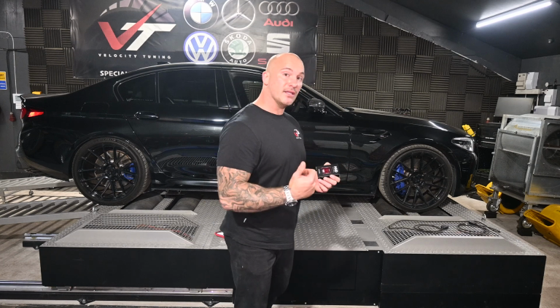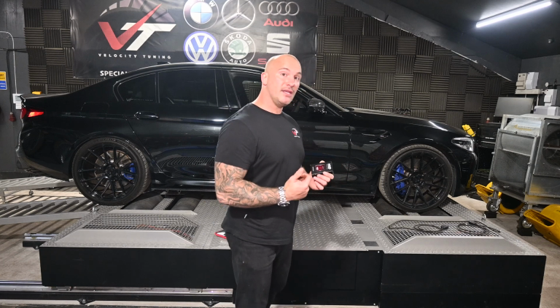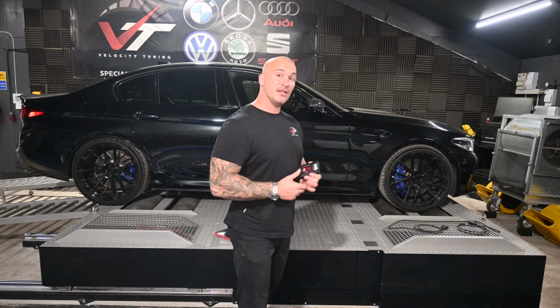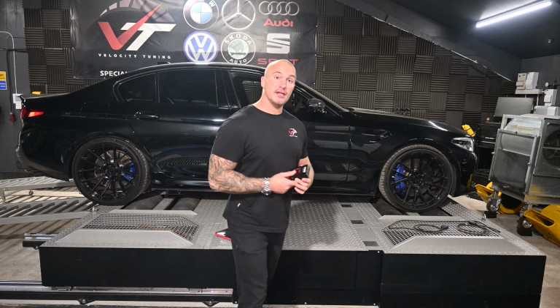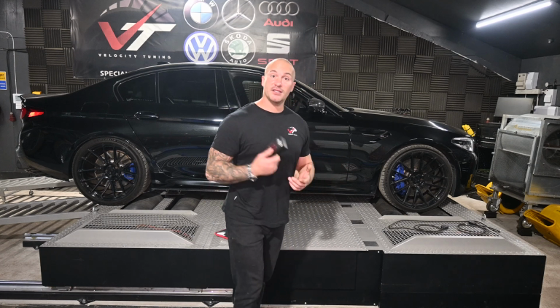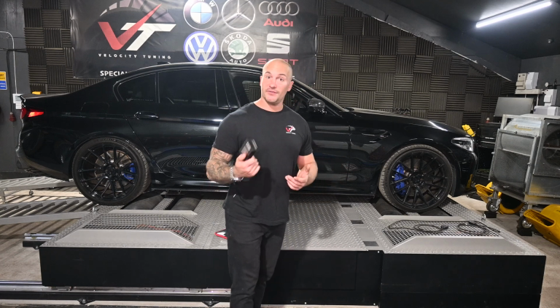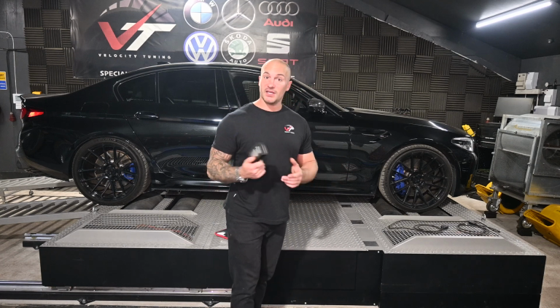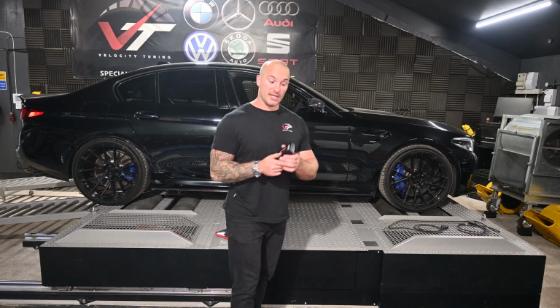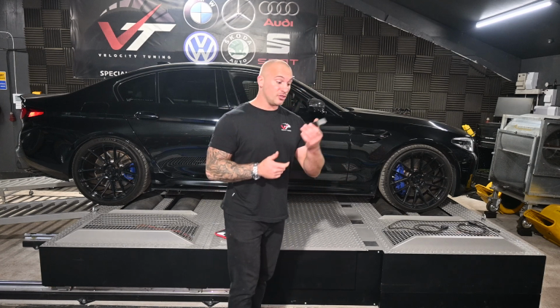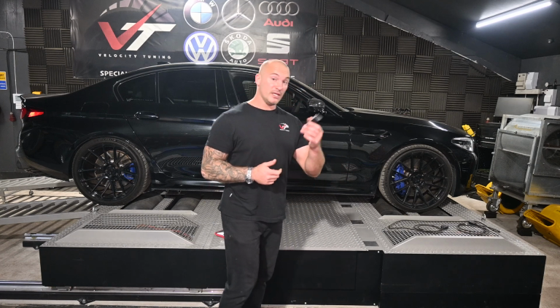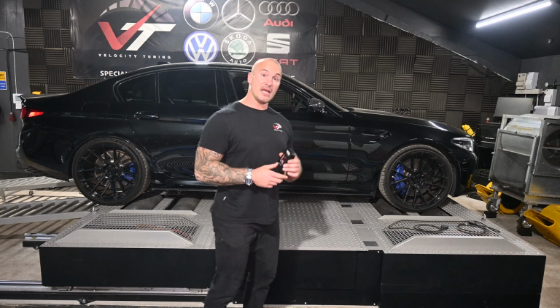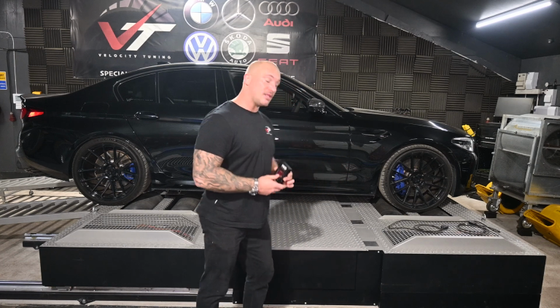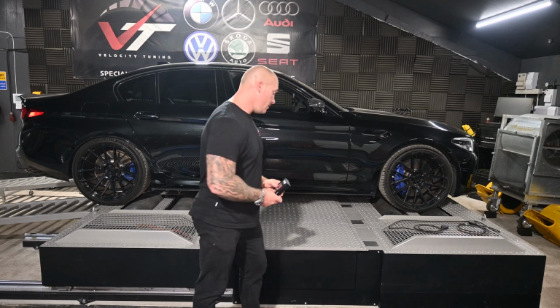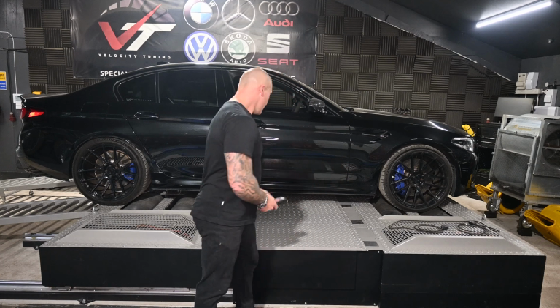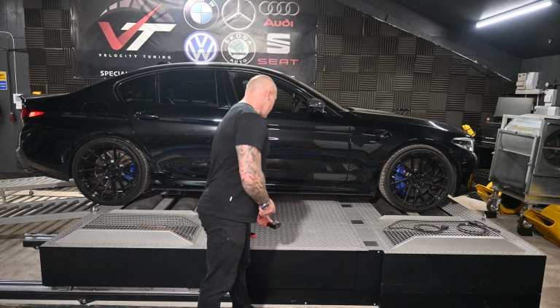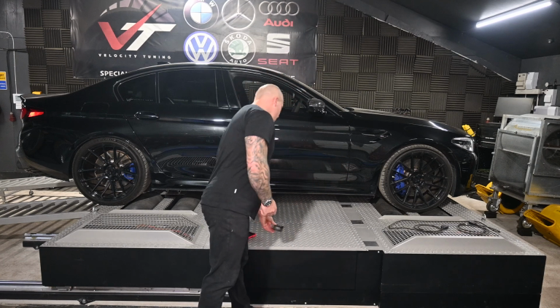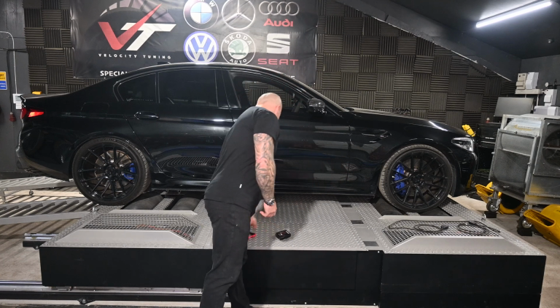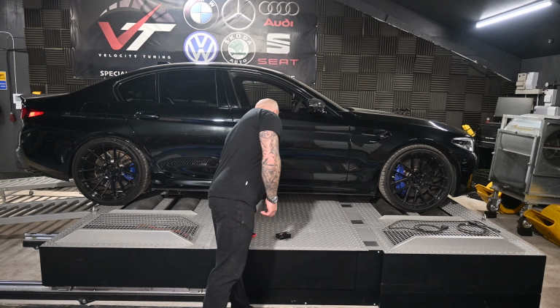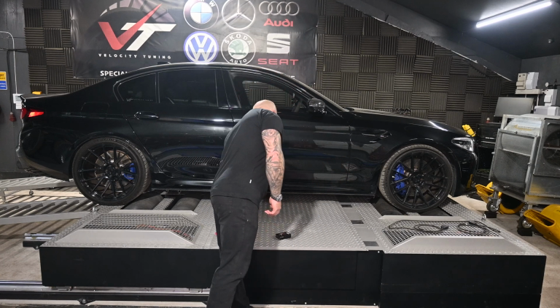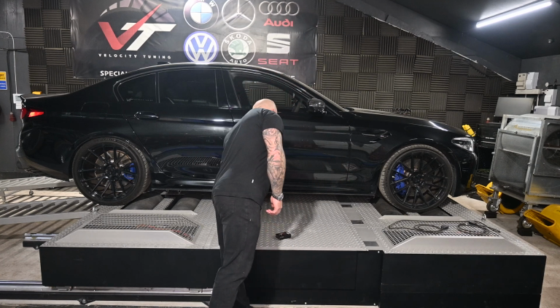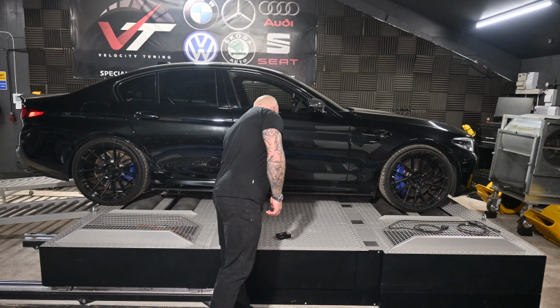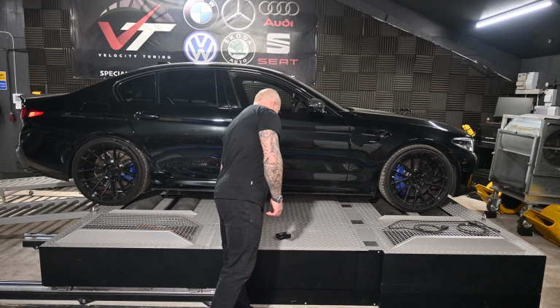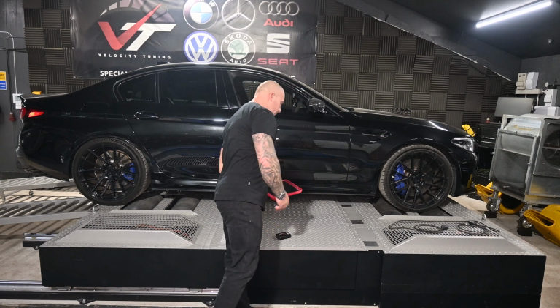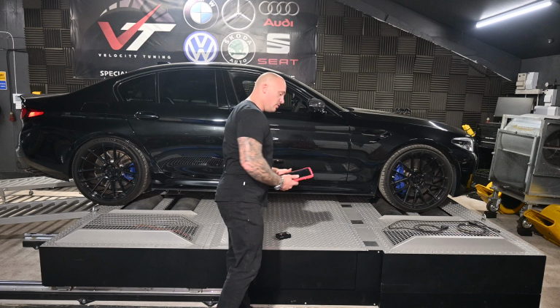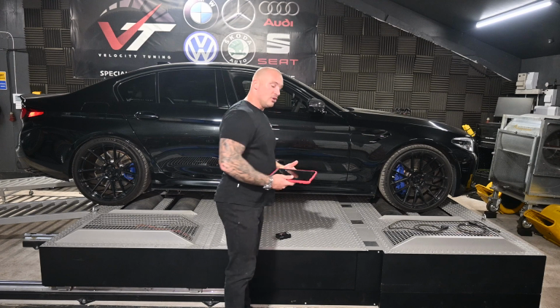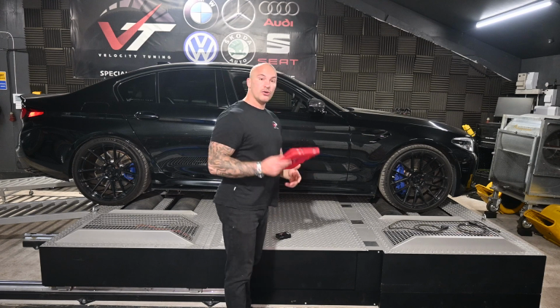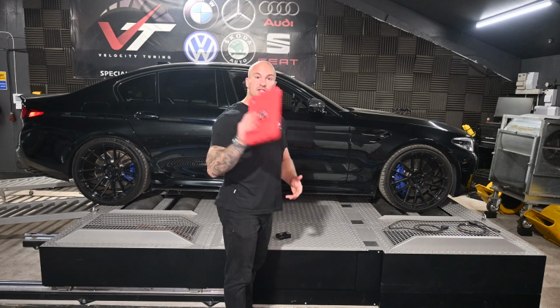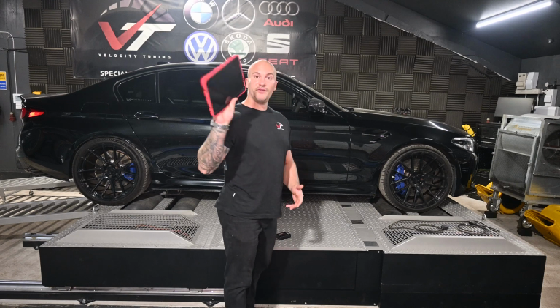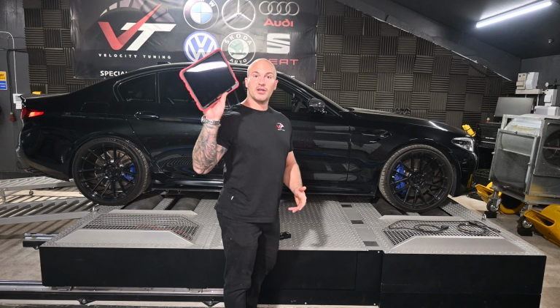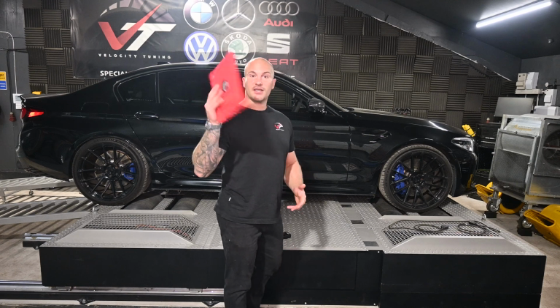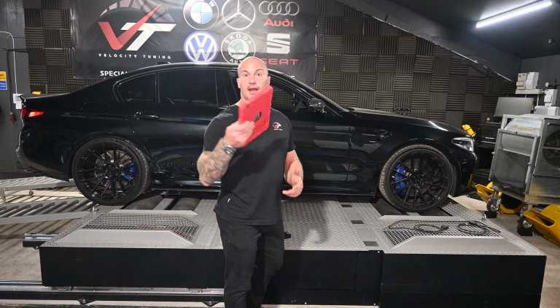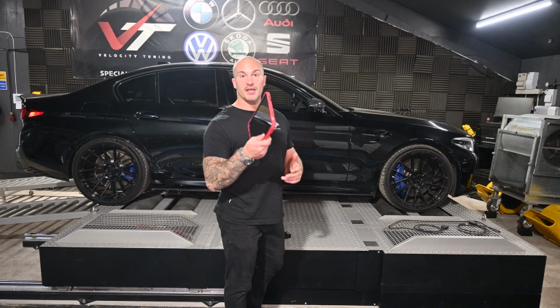Secondly, you're going to need something to connect to the adapter — you can either use your mobile phone or something like a tablet.